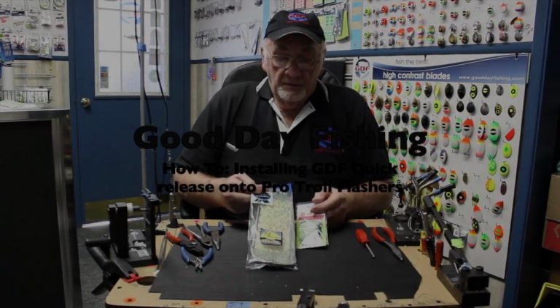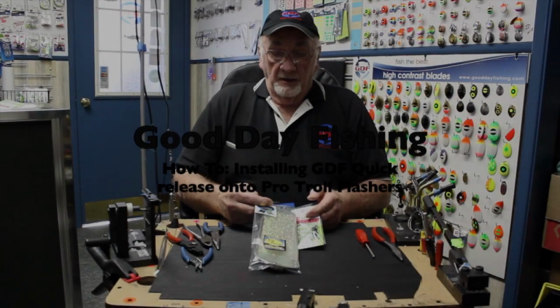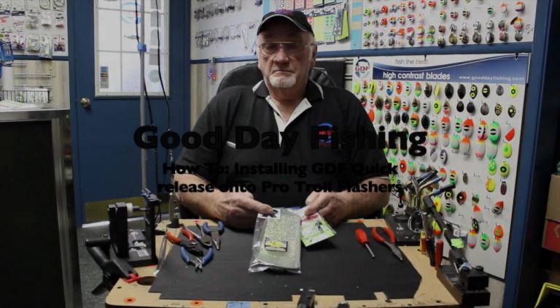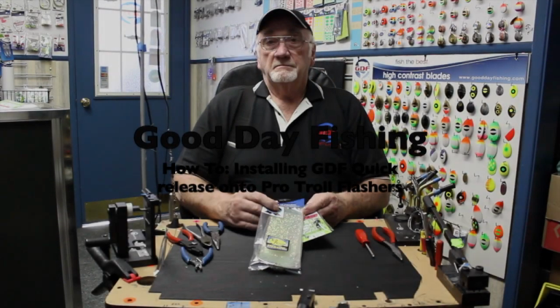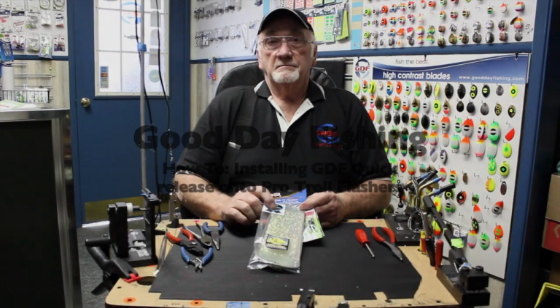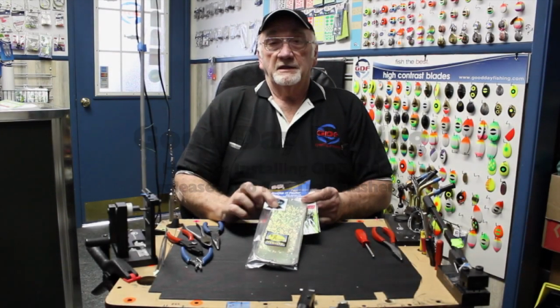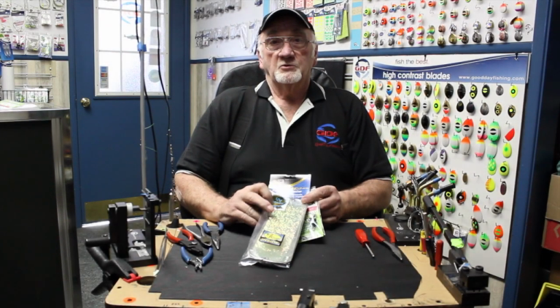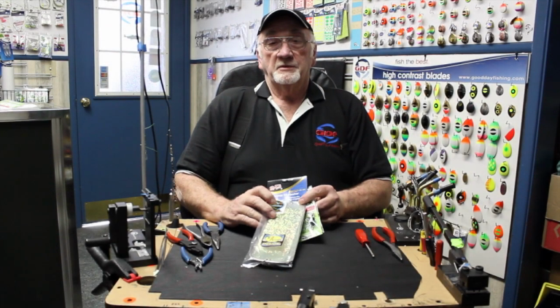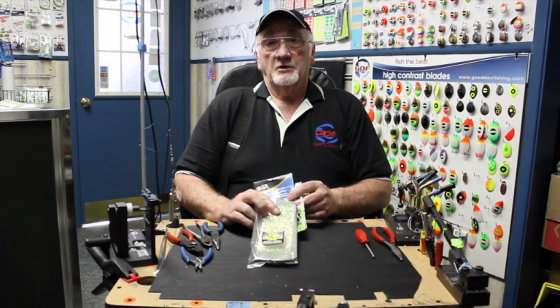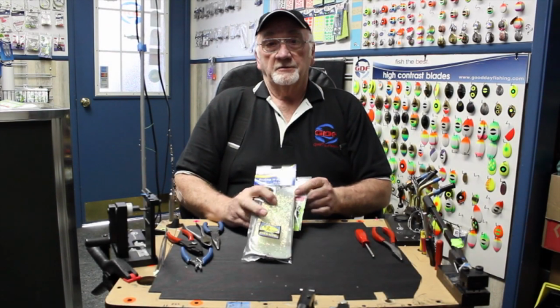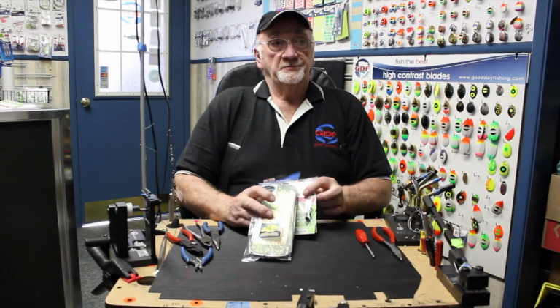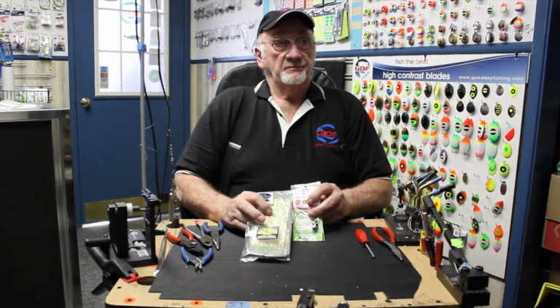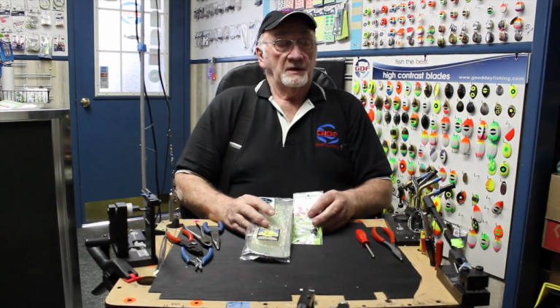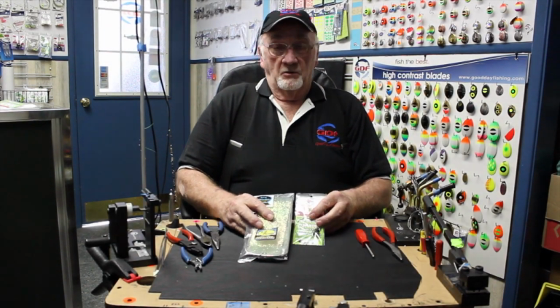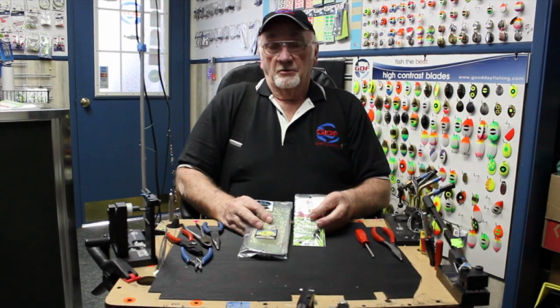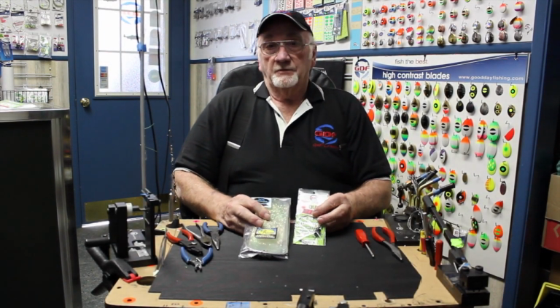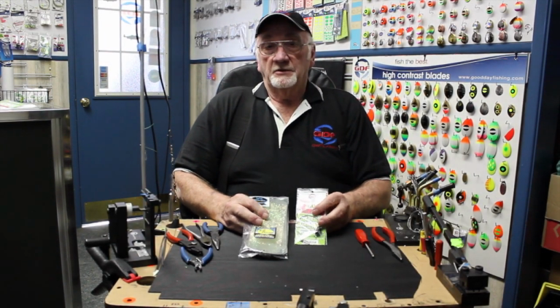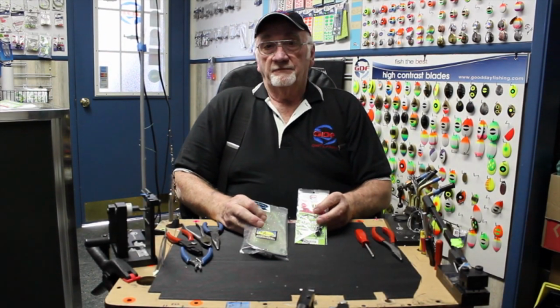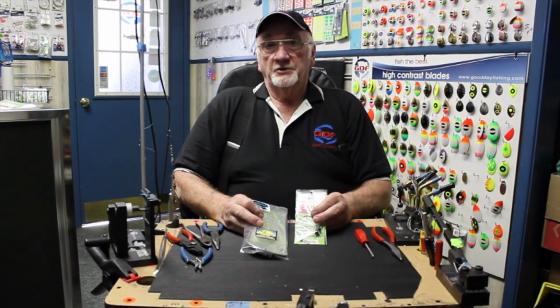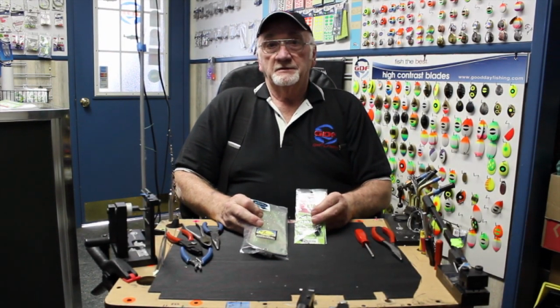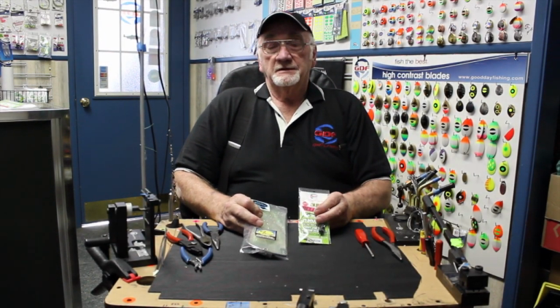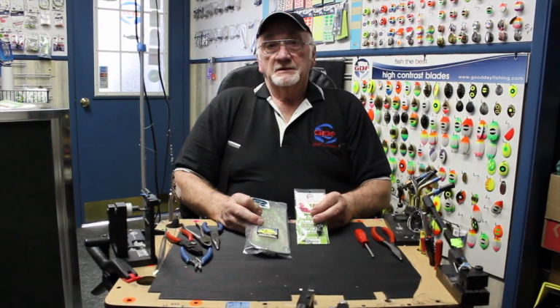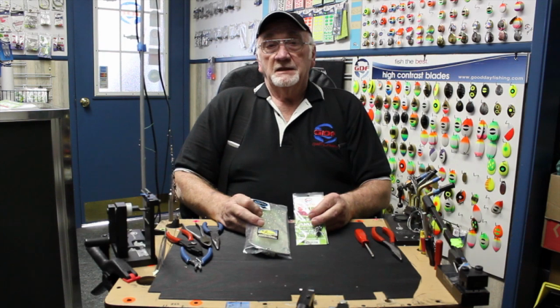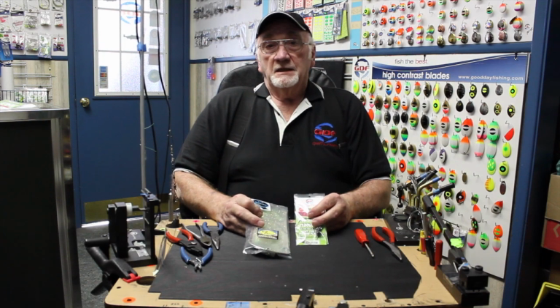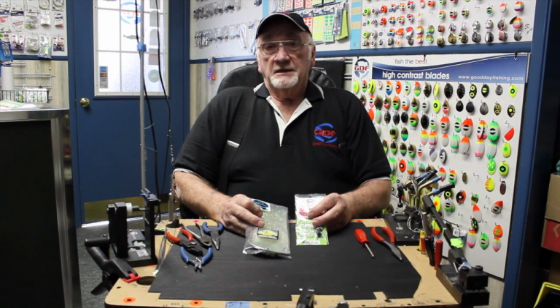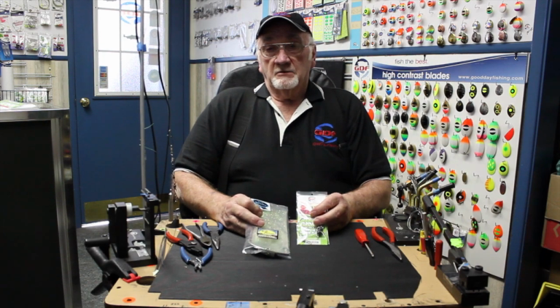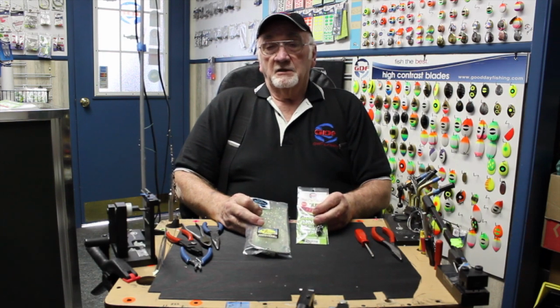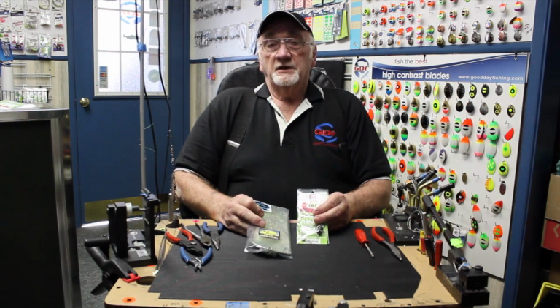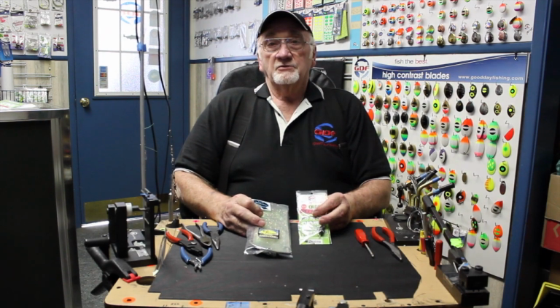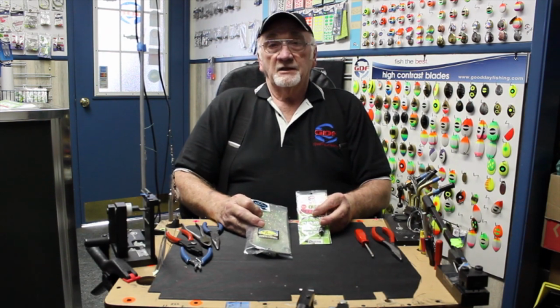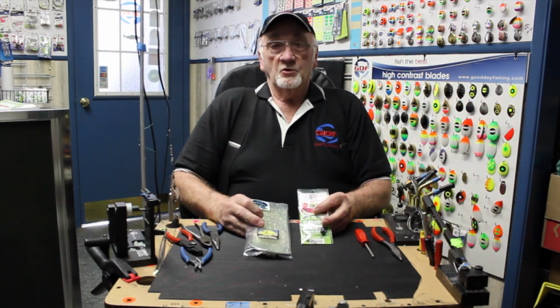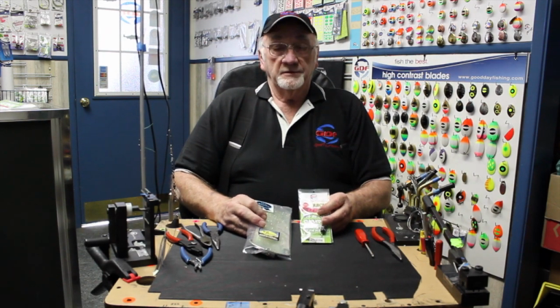Hello, my name is Wayne Parker, owner of Good Day Fishing Tackle Company here in Salem, Oregon.